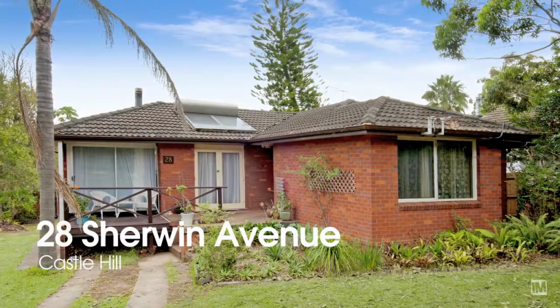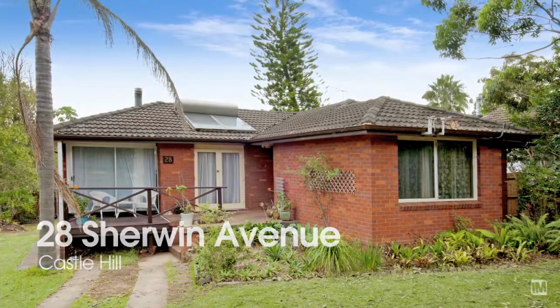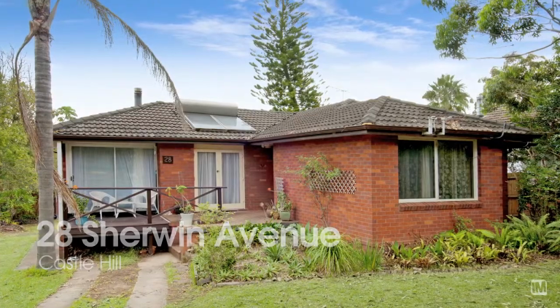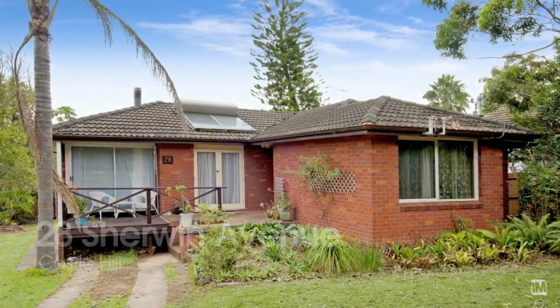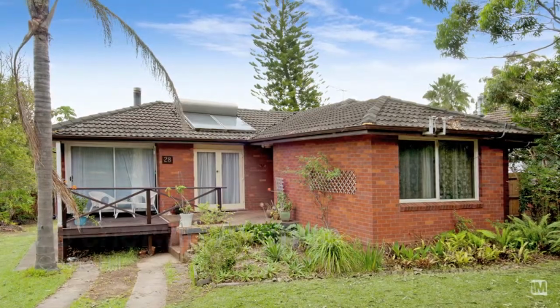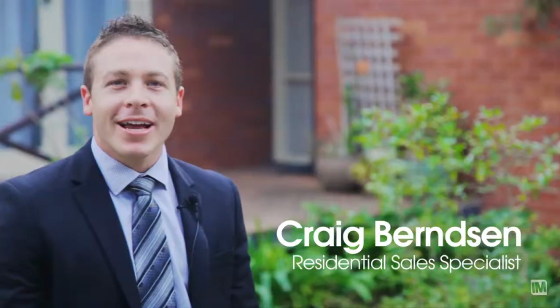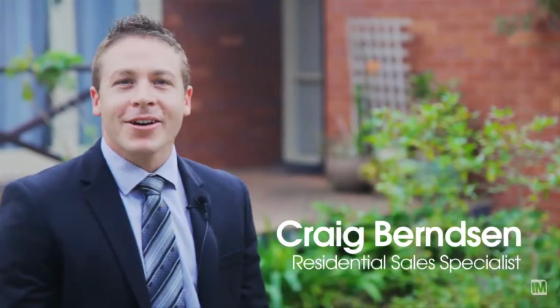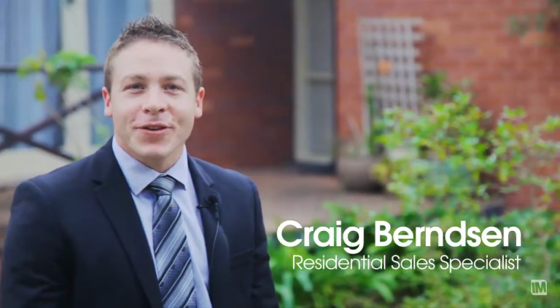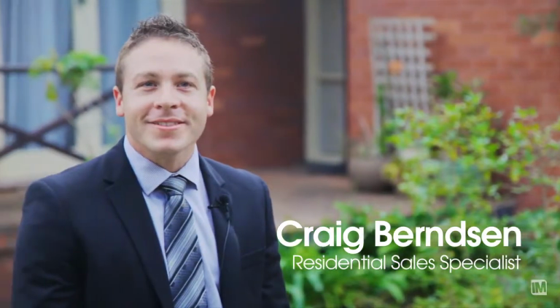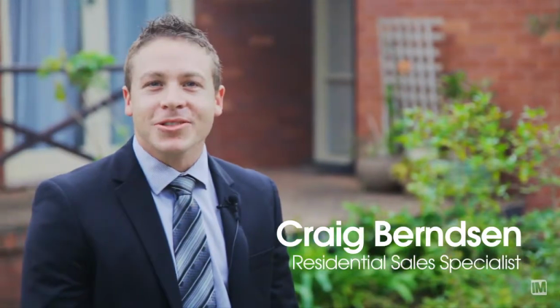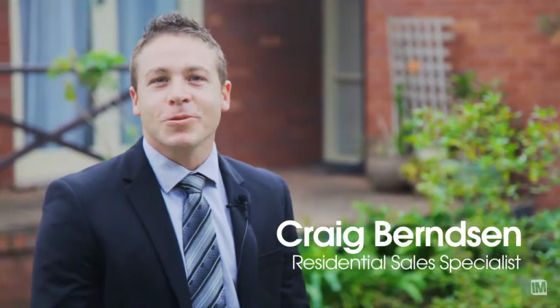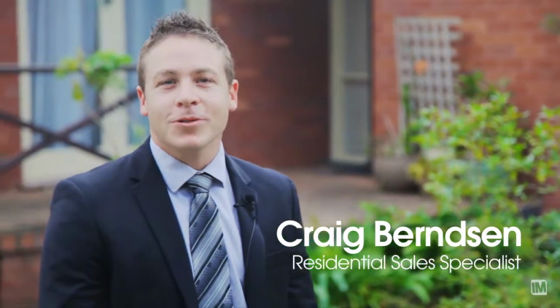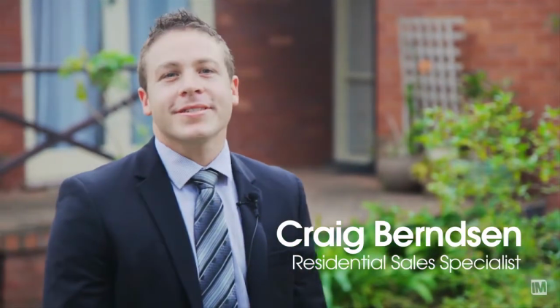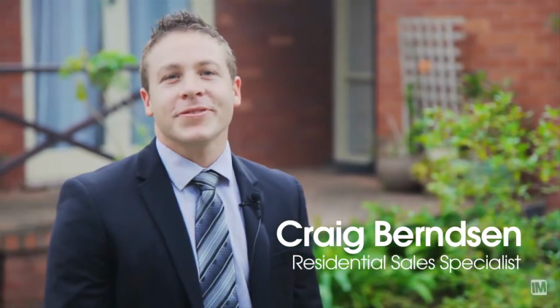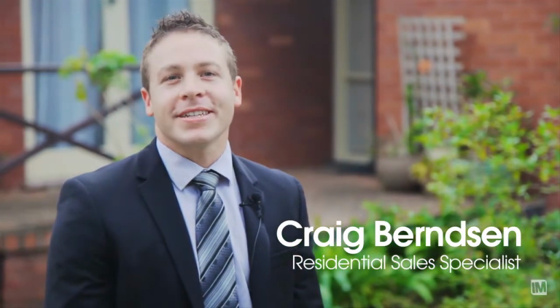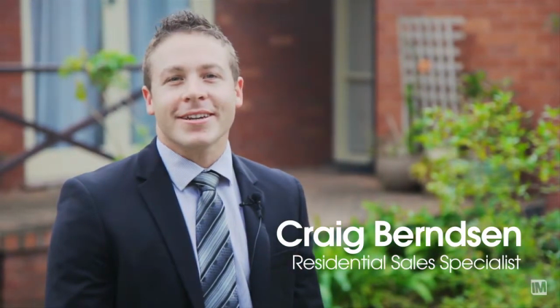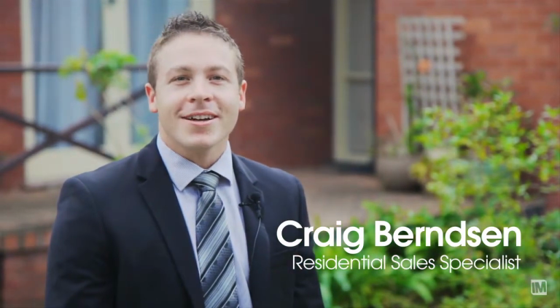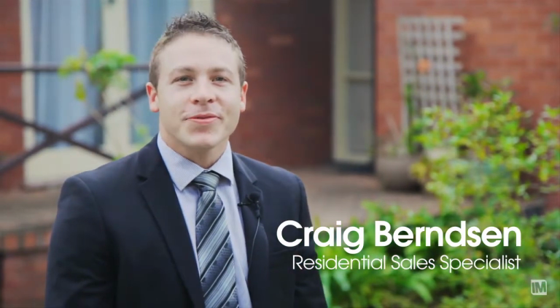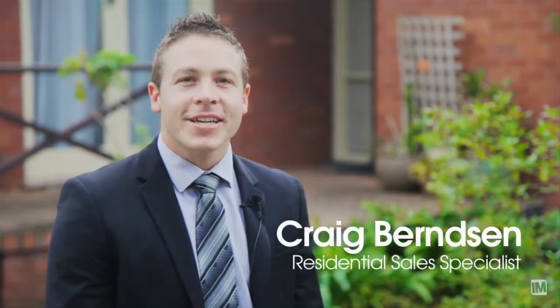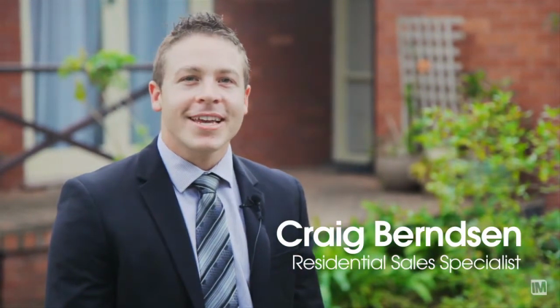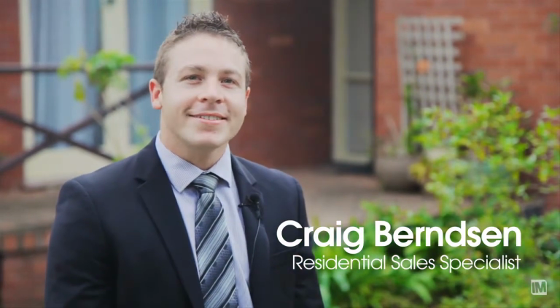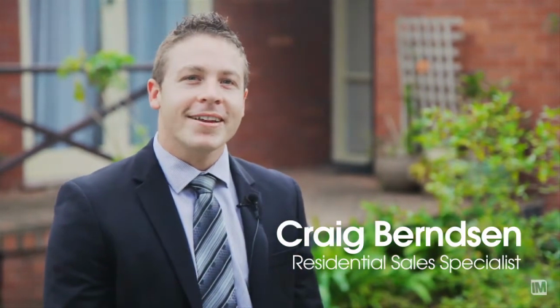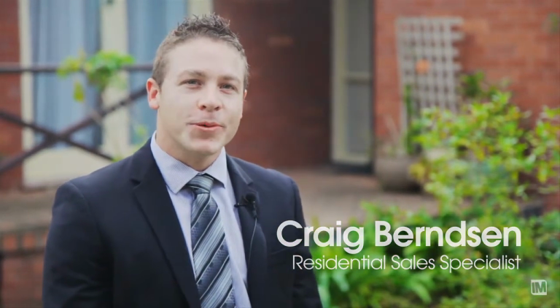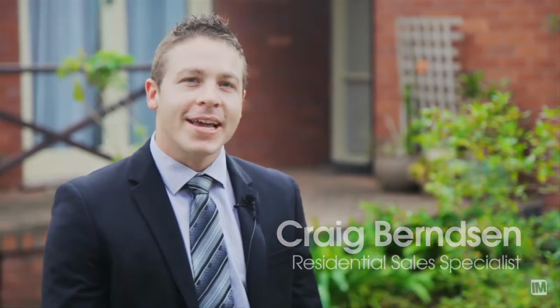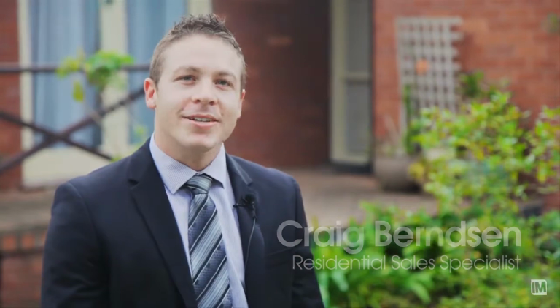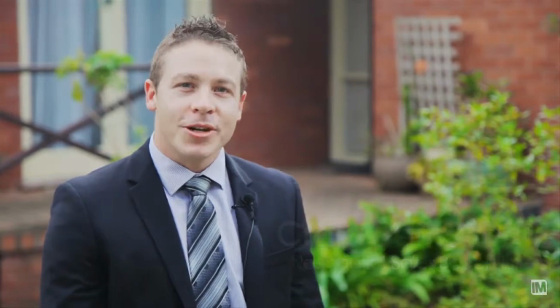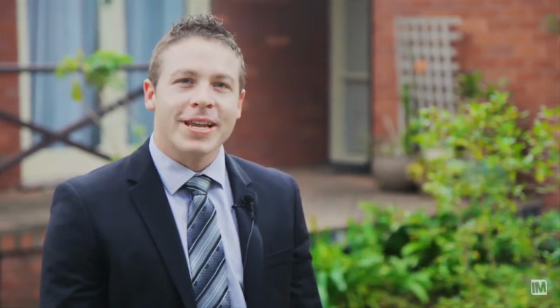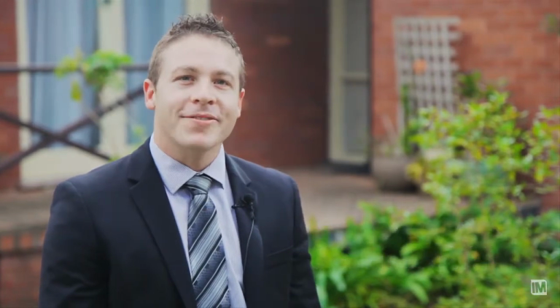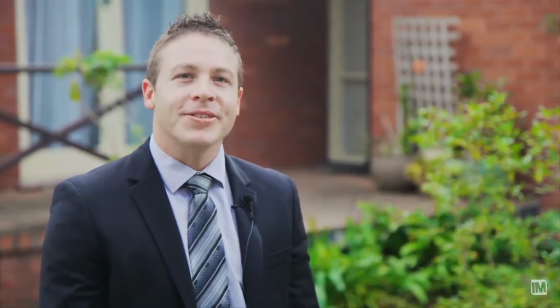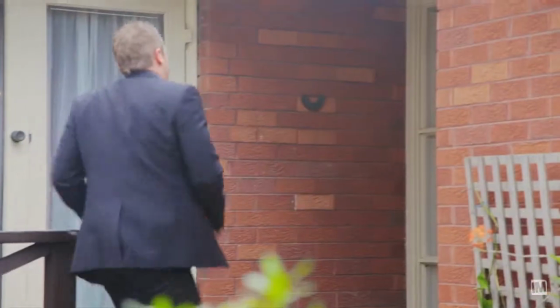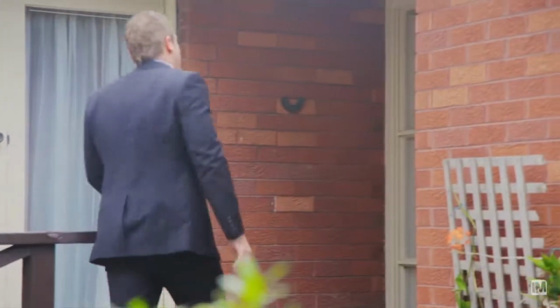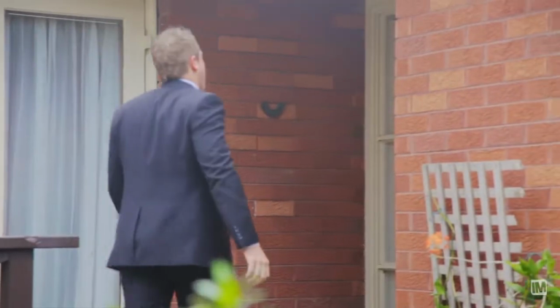Hi, I'm Craig of First National Walsh and Sullivan and I'd like to invite you here today to 28 Sherwin Avenue in Castle Hill.